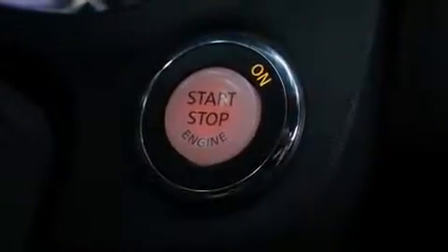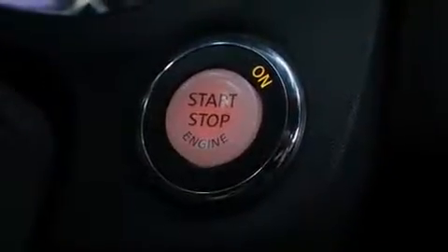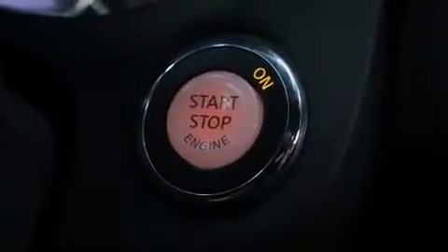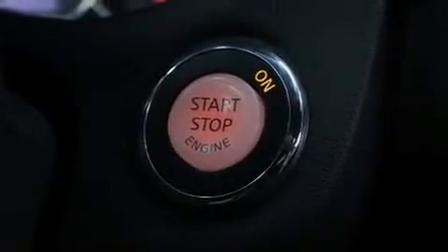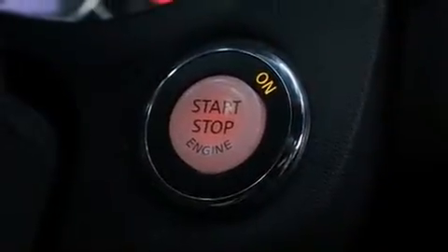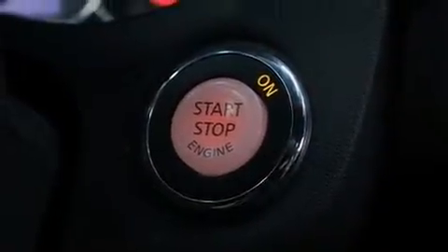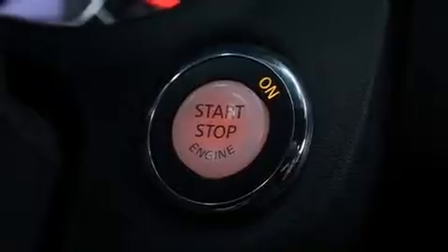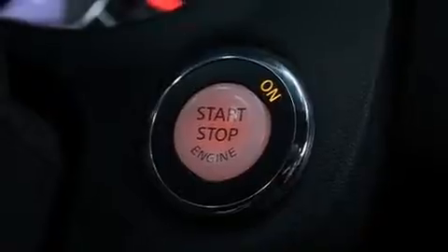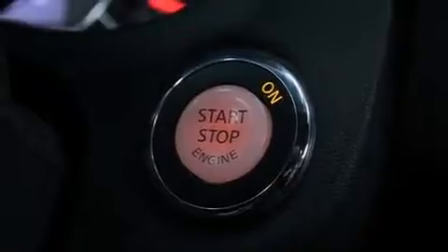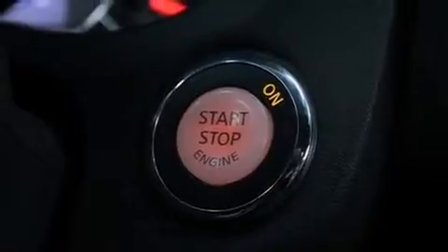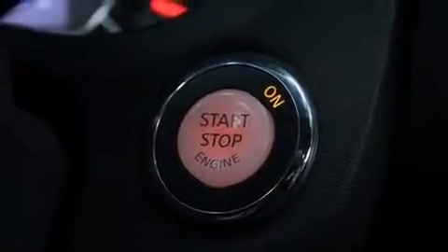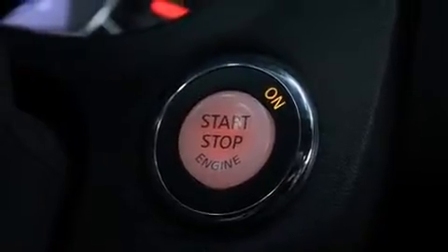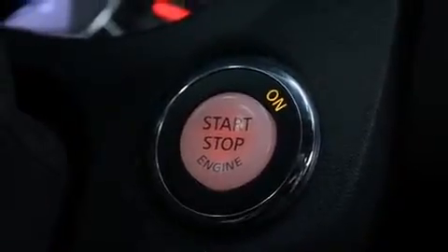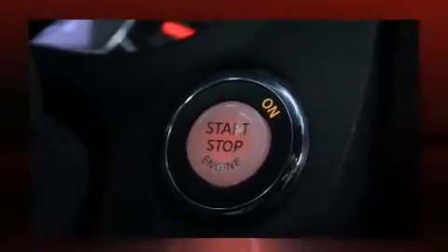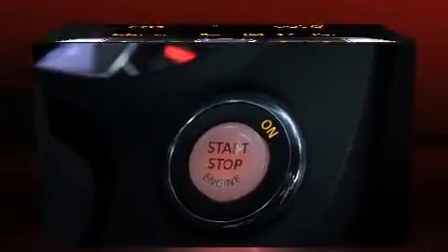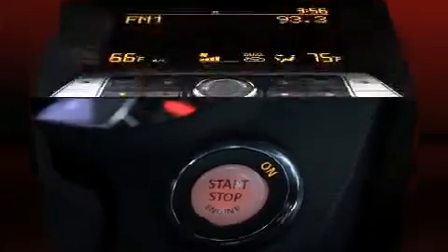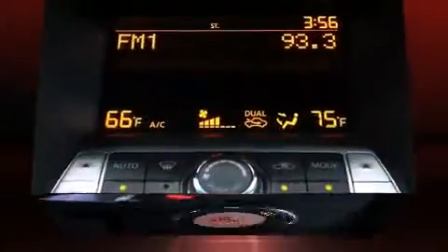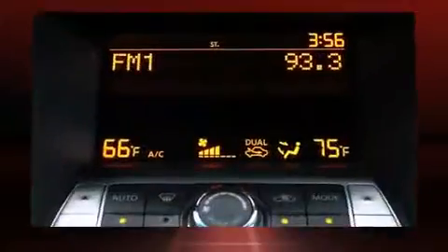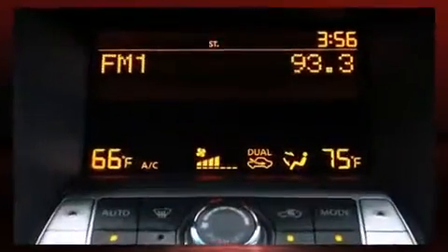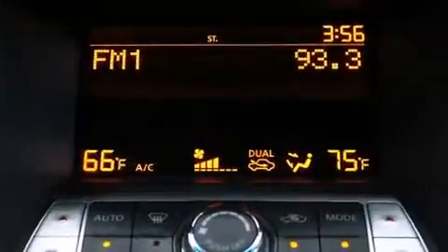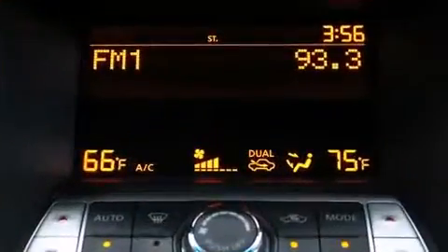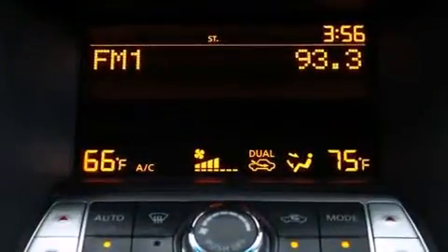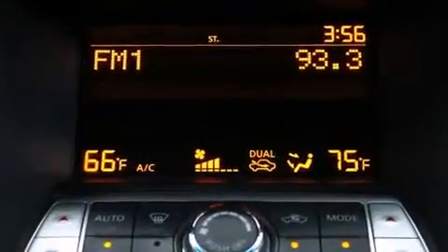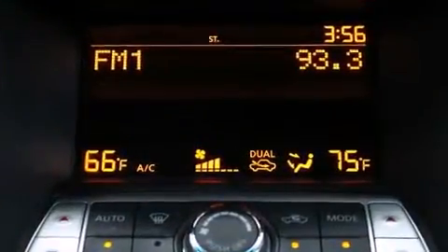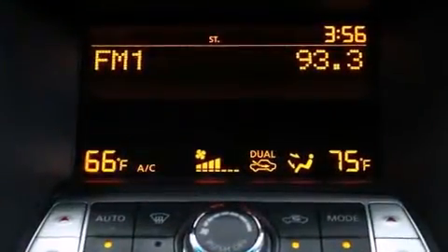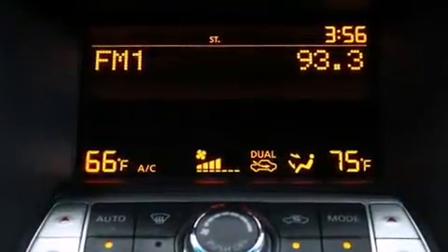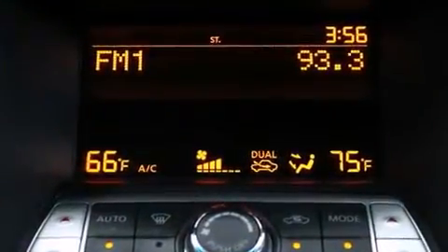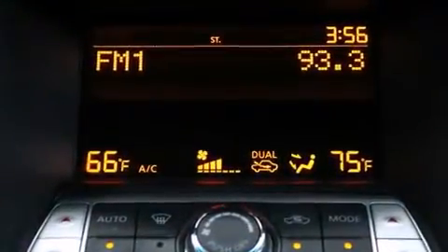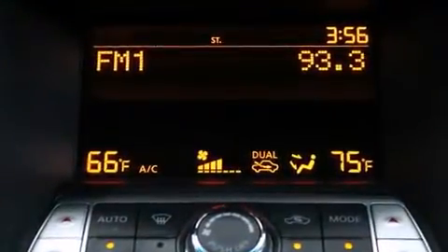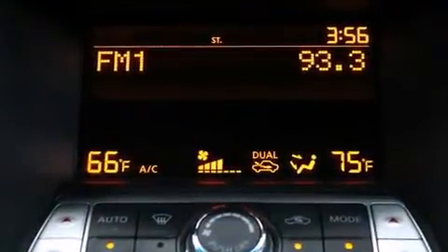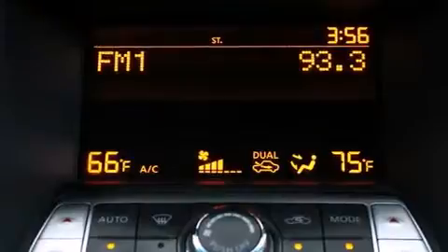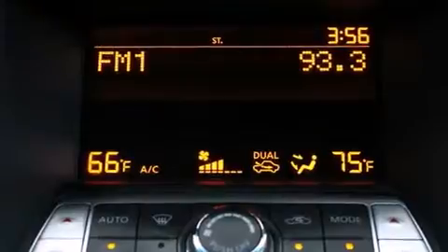An automatic dimming rear-view mirror, an outside temperature display, turn signal indicator mirrors, and power seats.